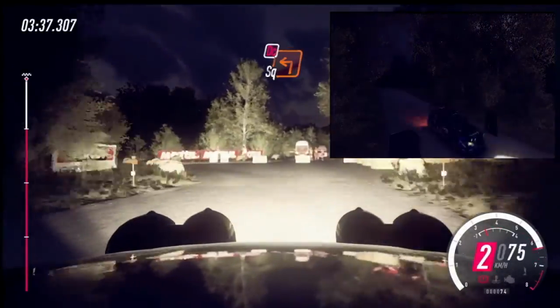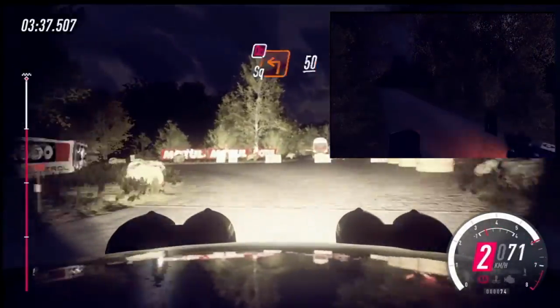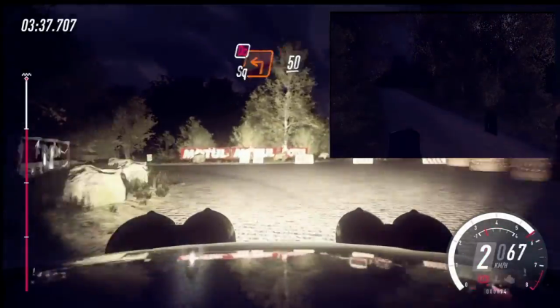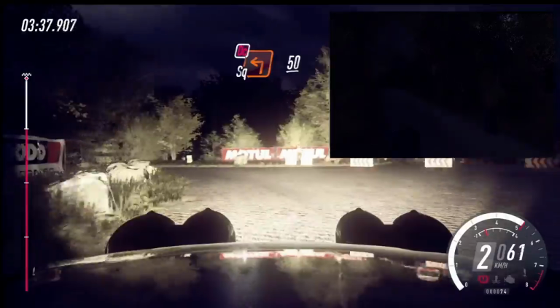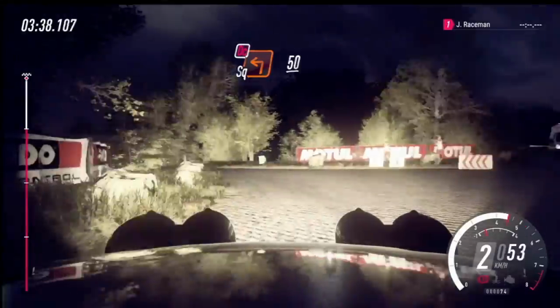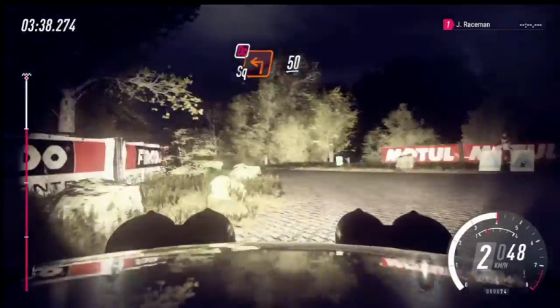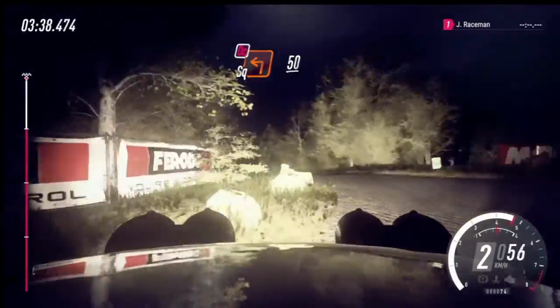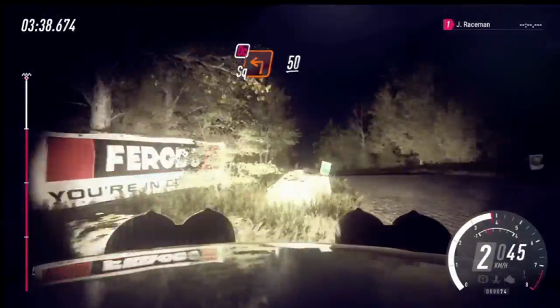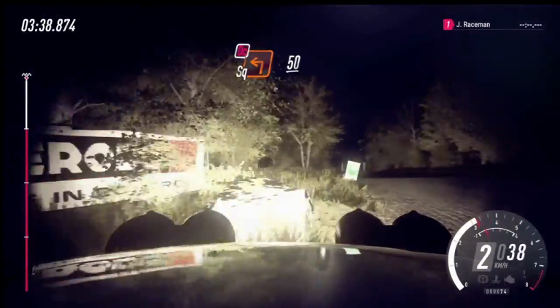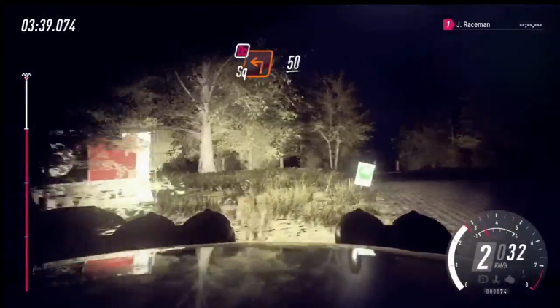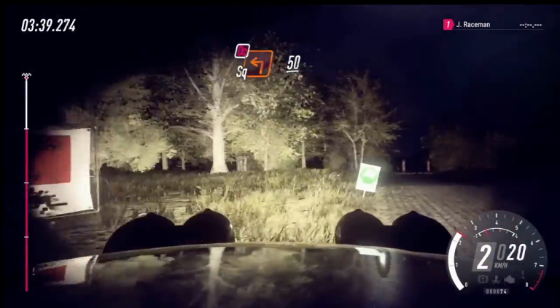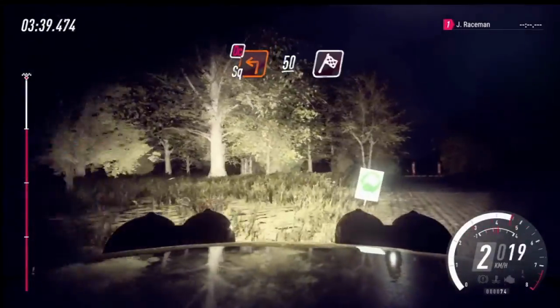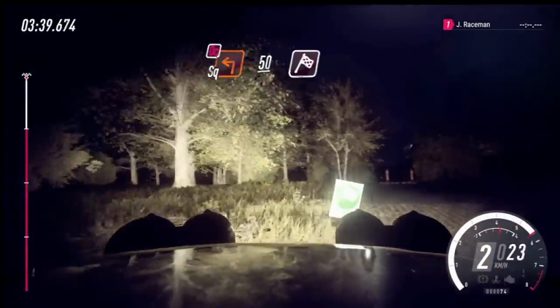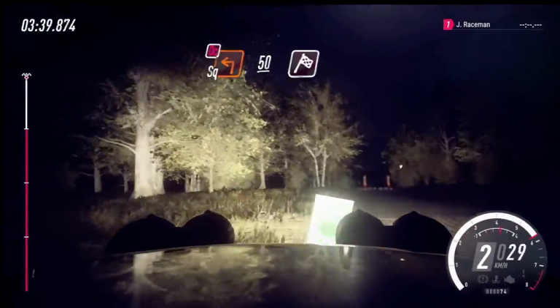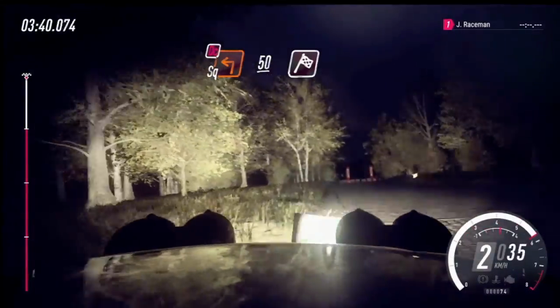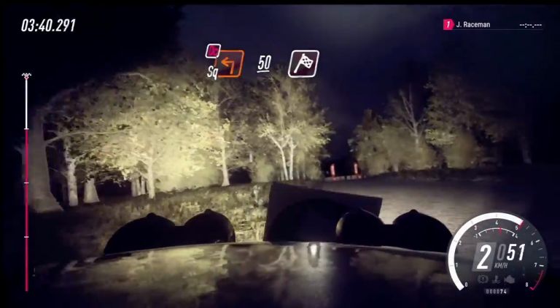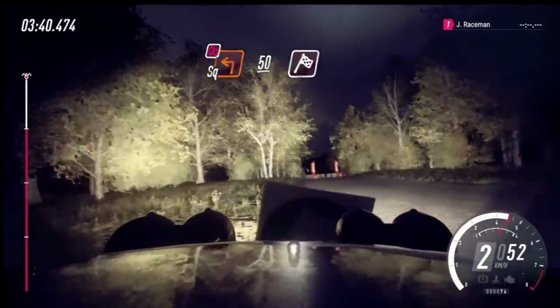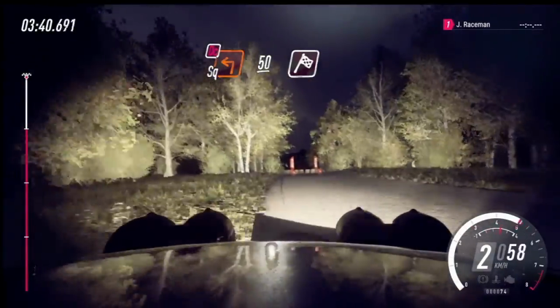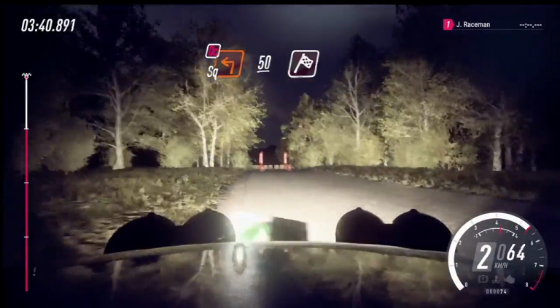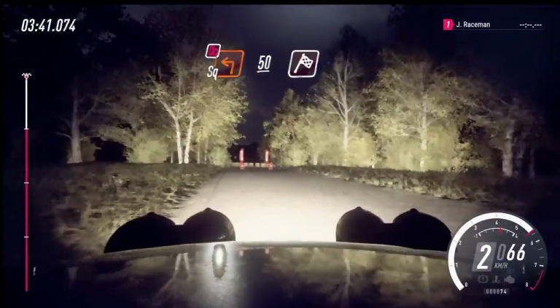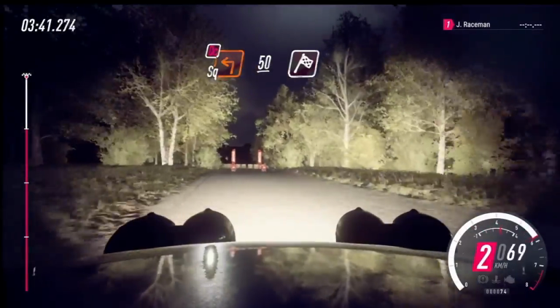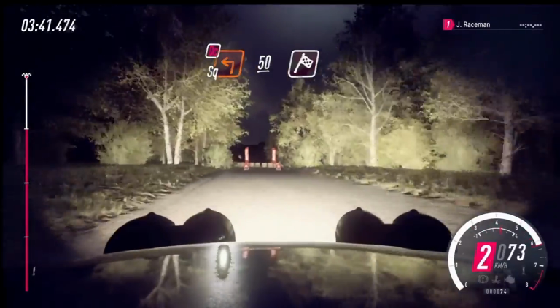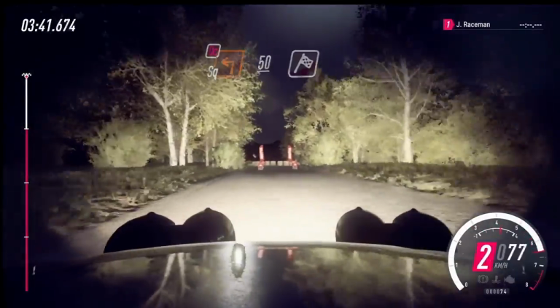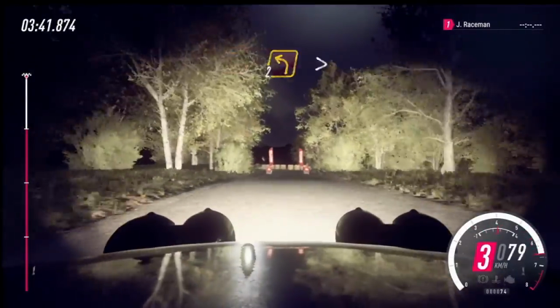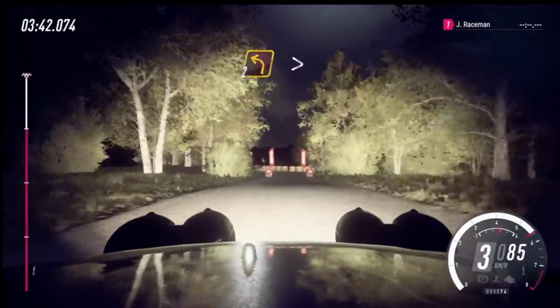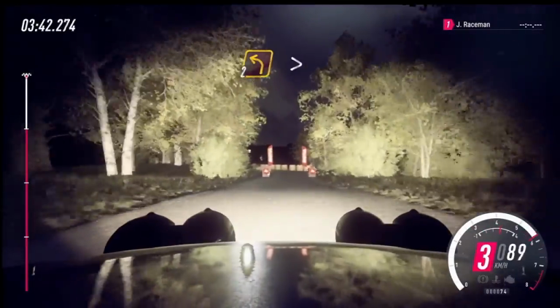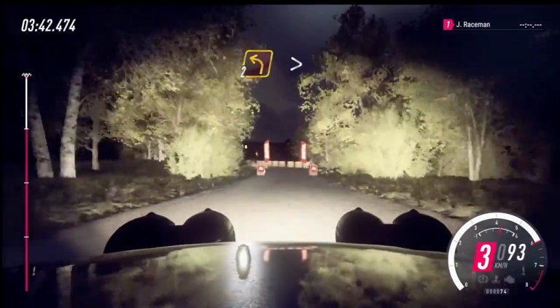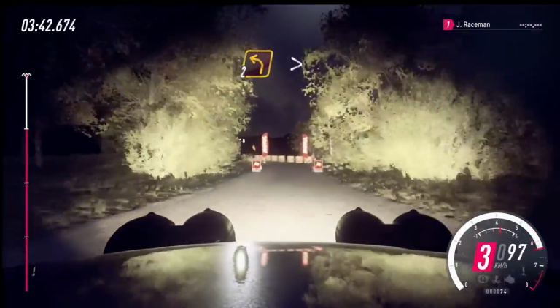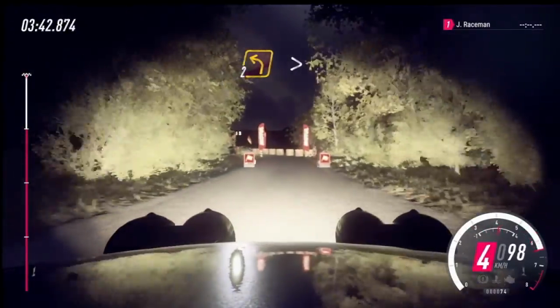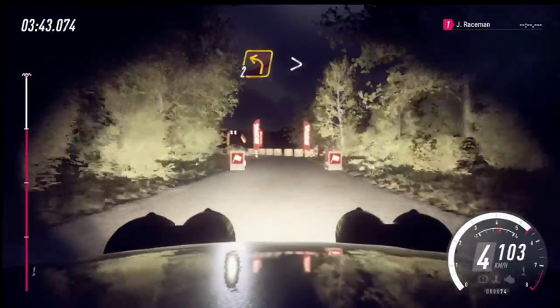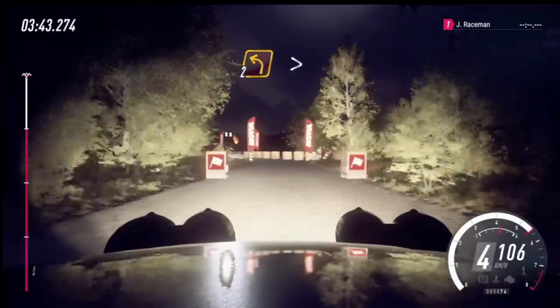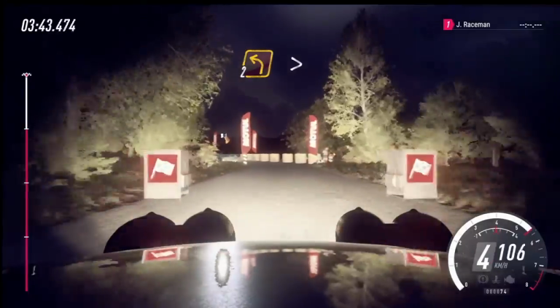50. Up a finish. 2 left long. Tightness to stop.